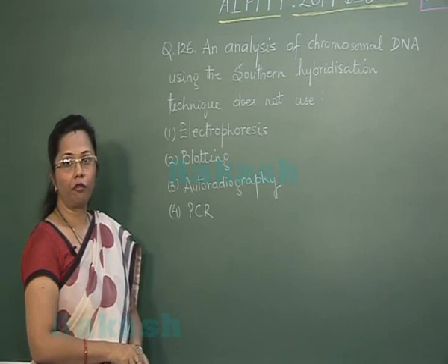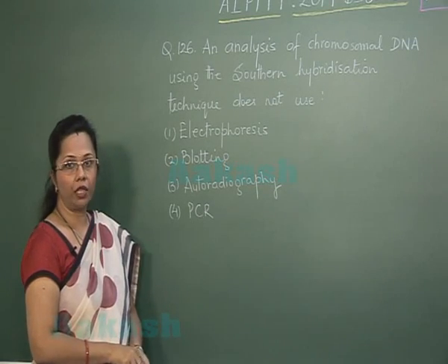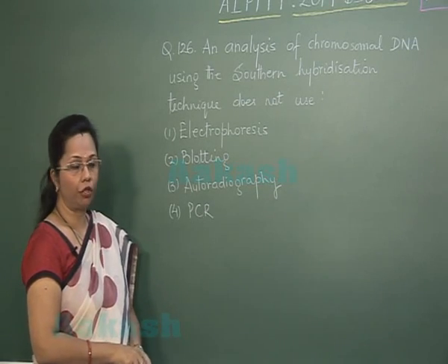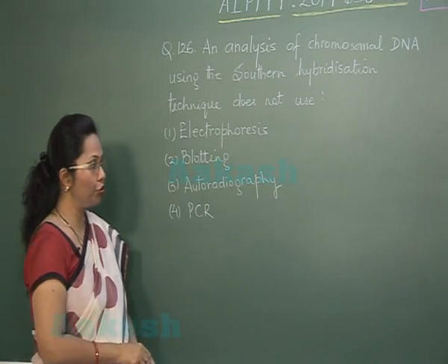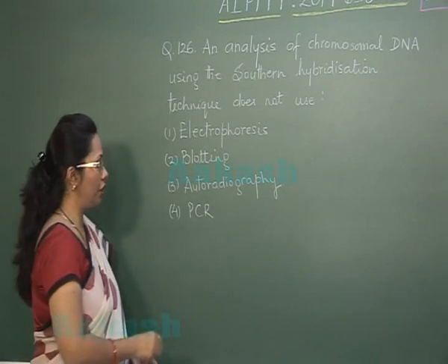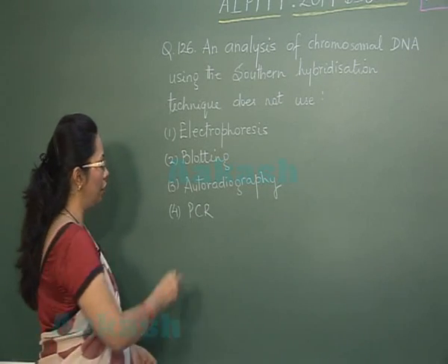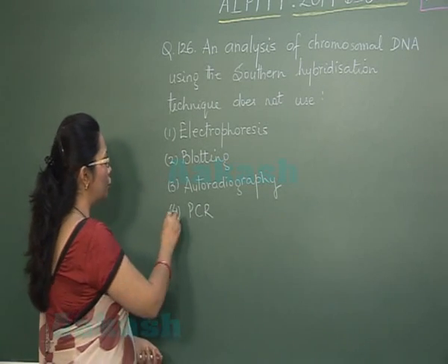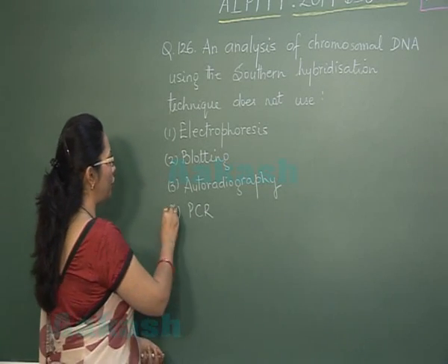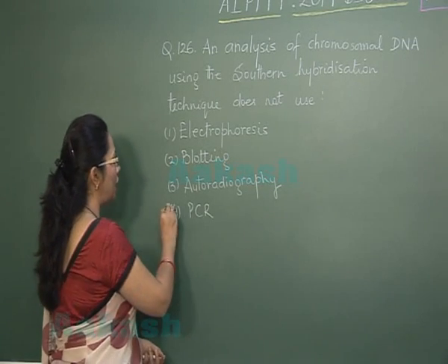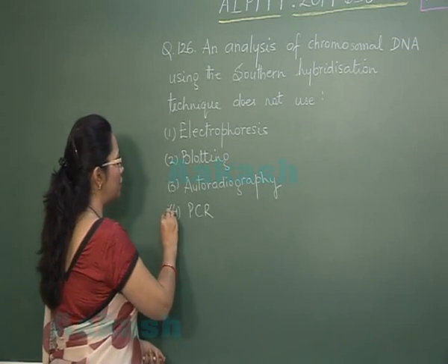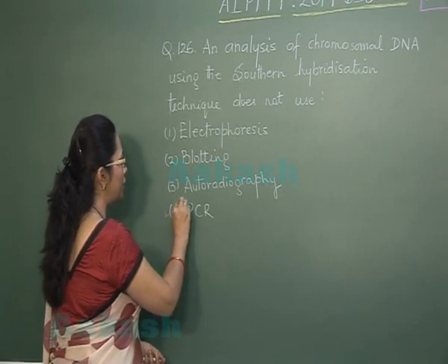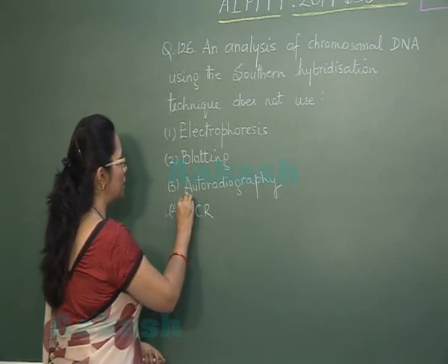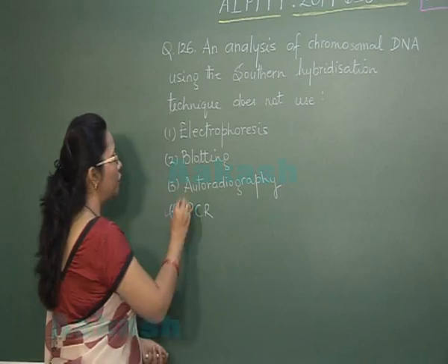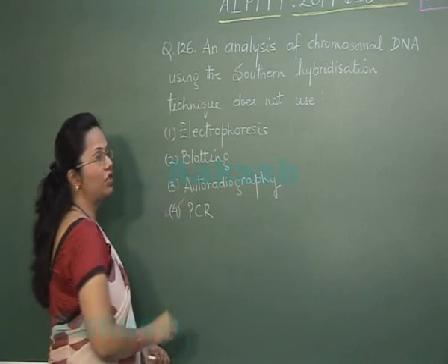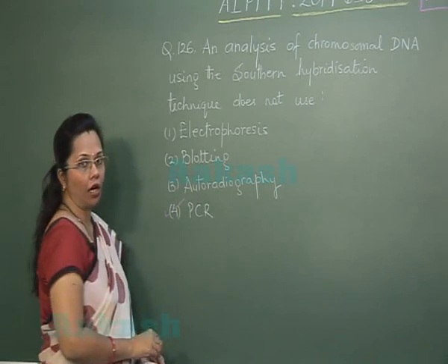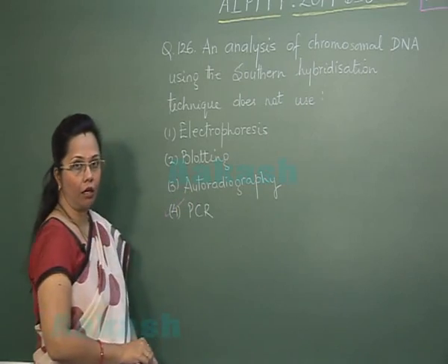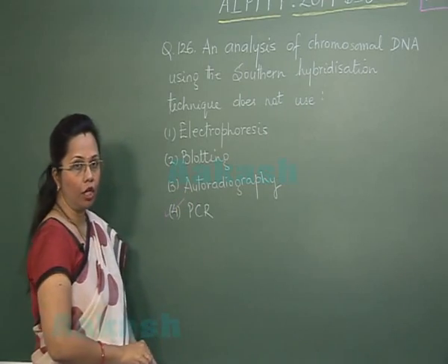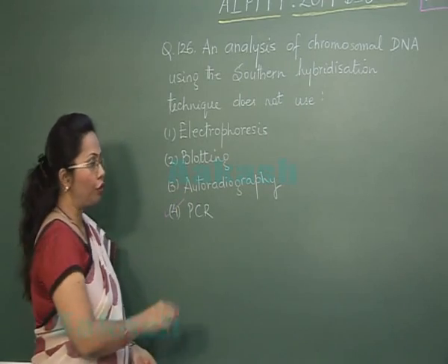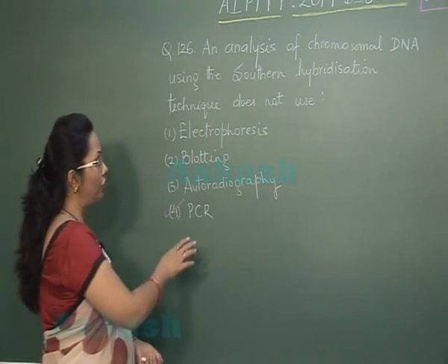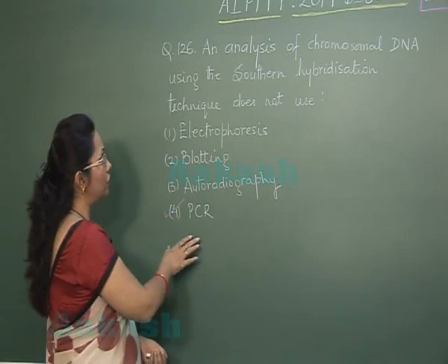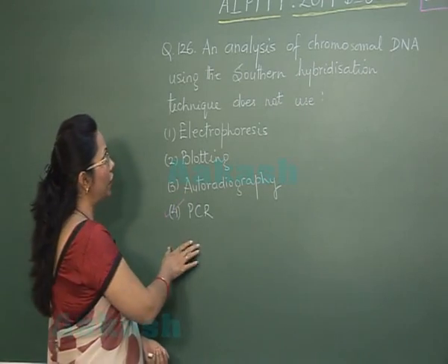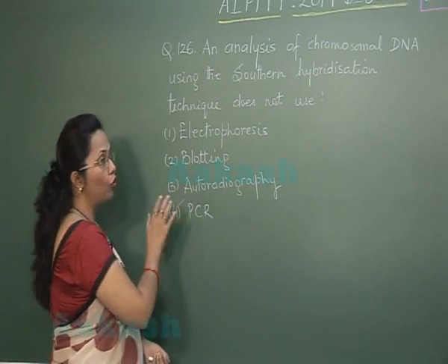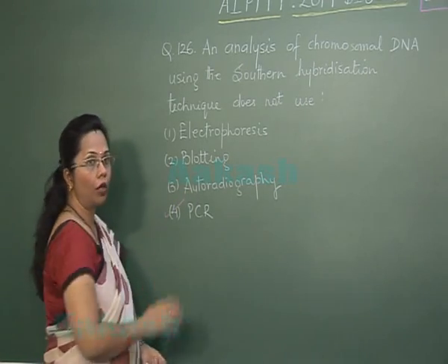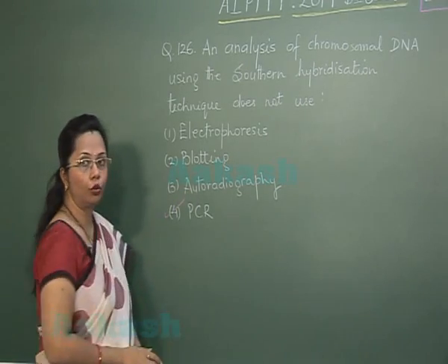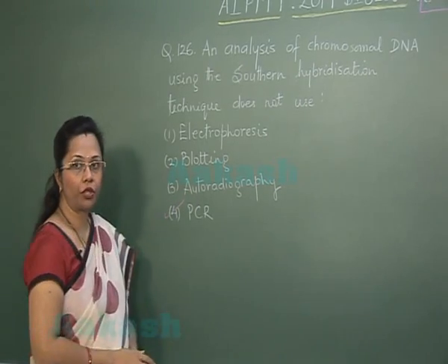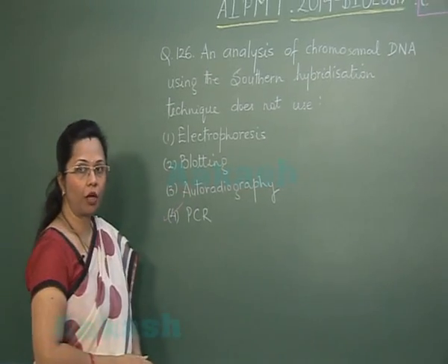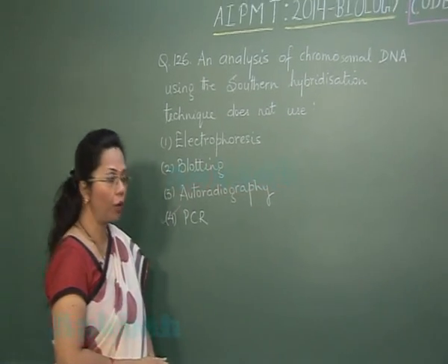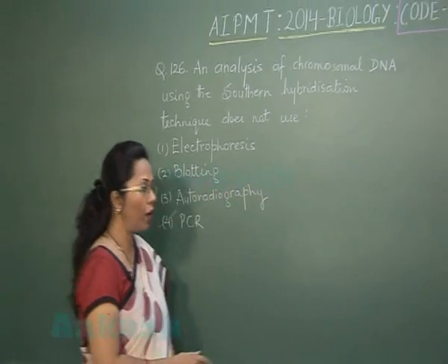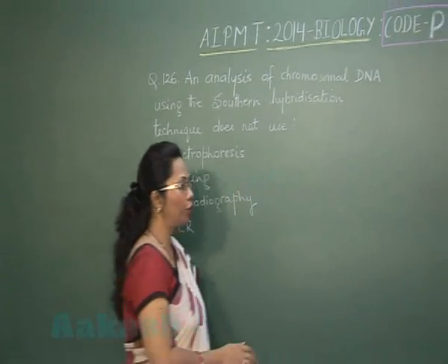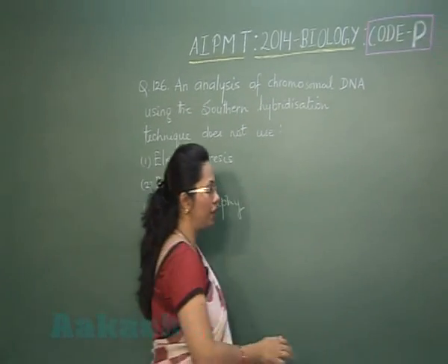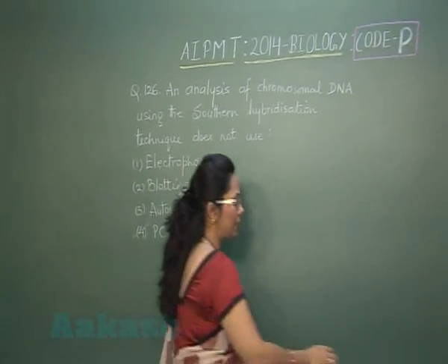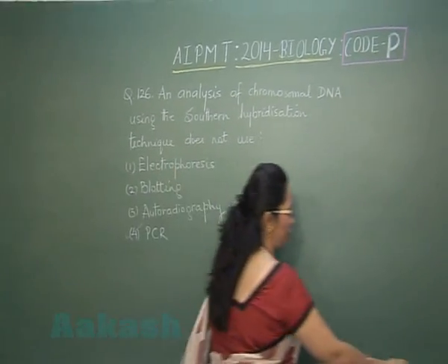PCR does not find a use in Southern hybridization, so our answer is PCR. With this we can move on to question number 127.